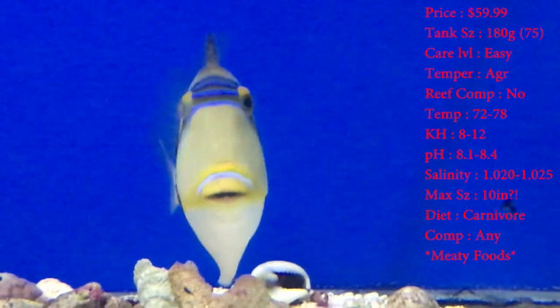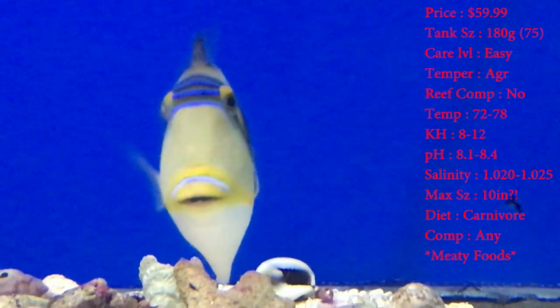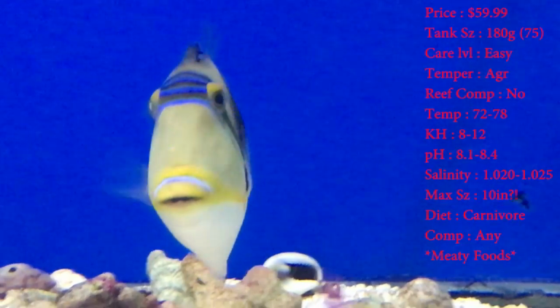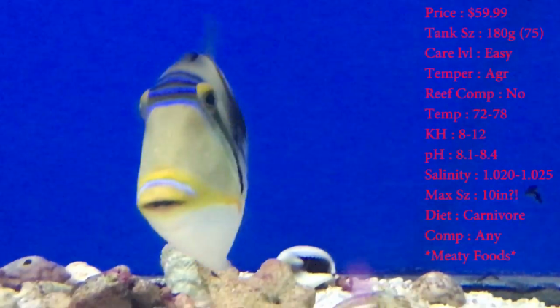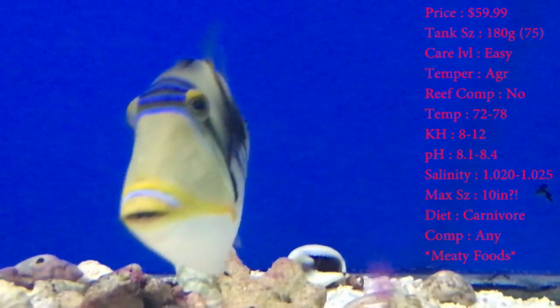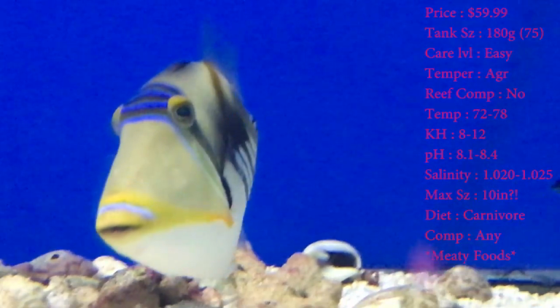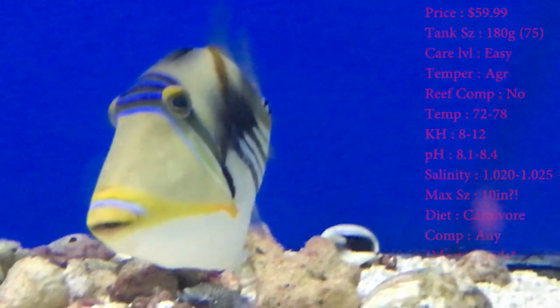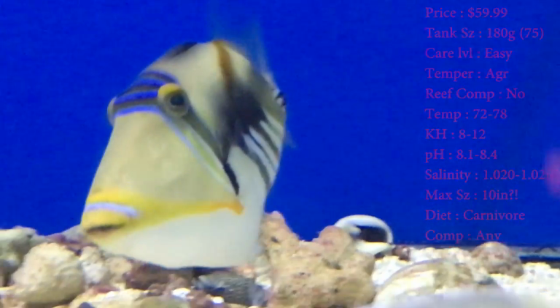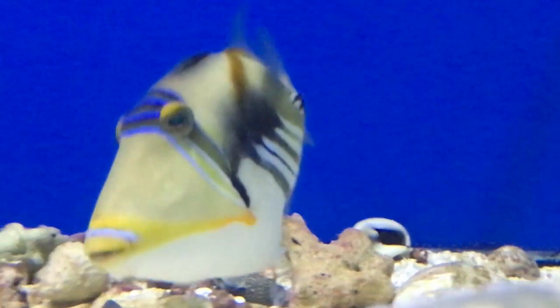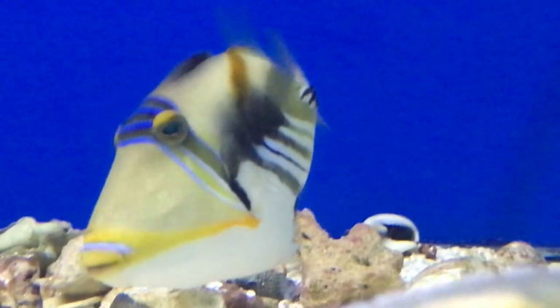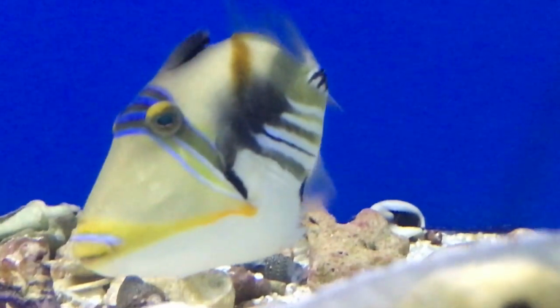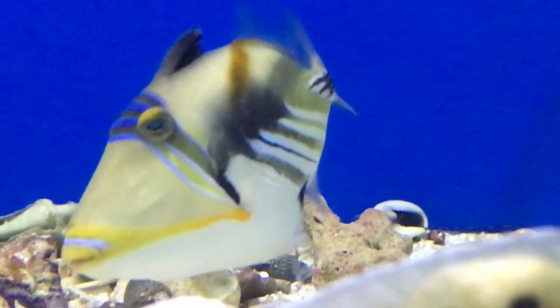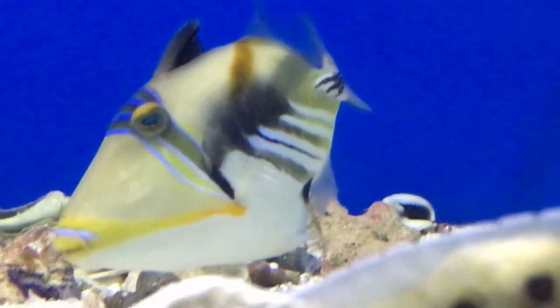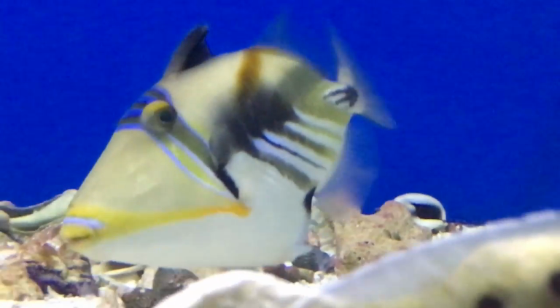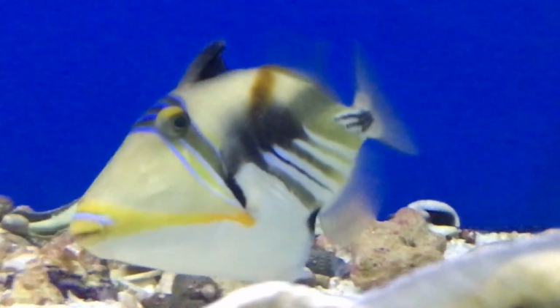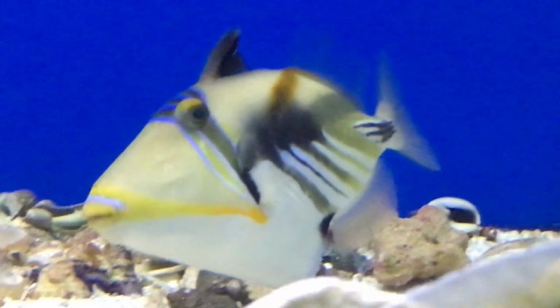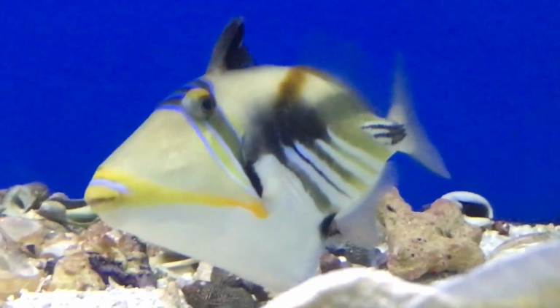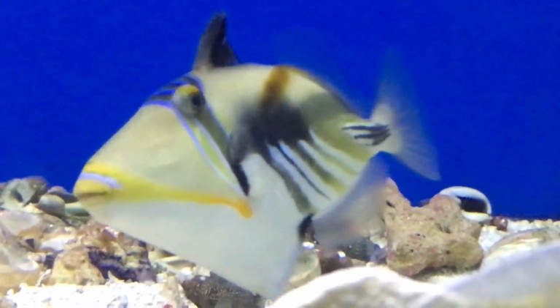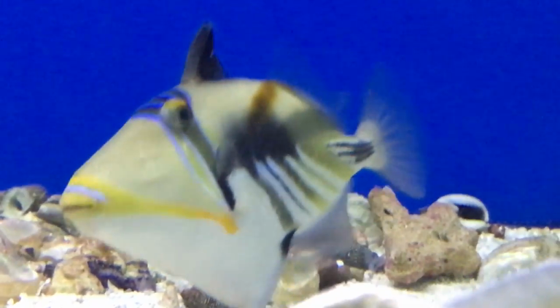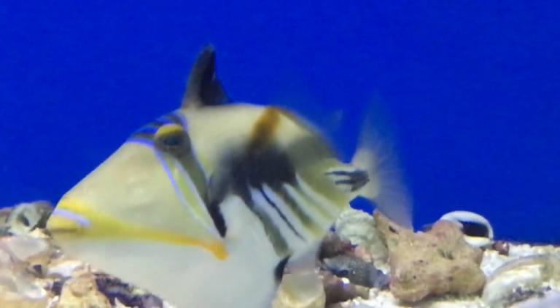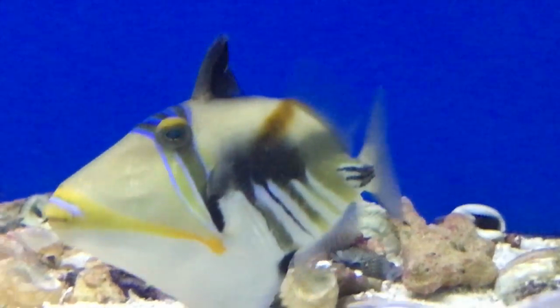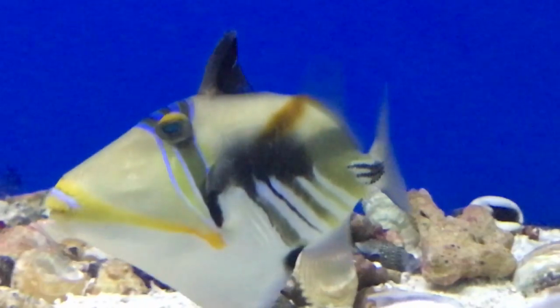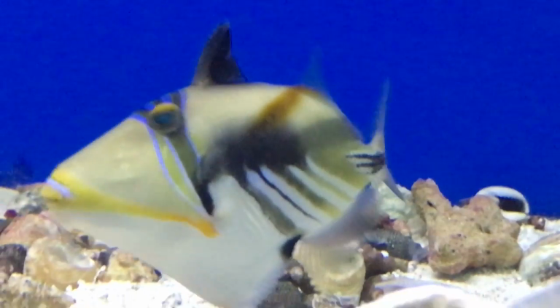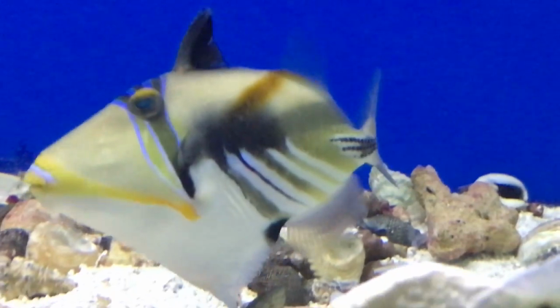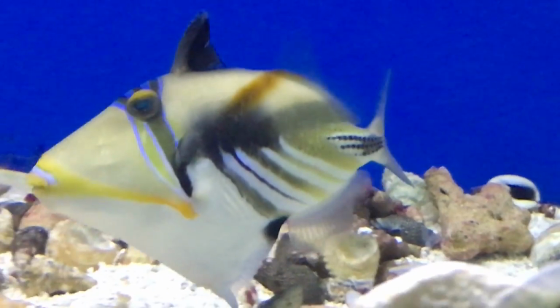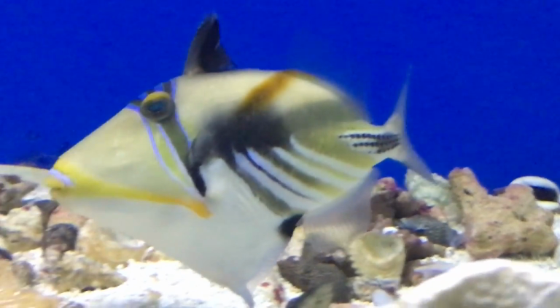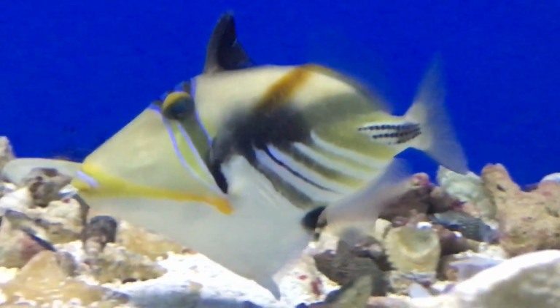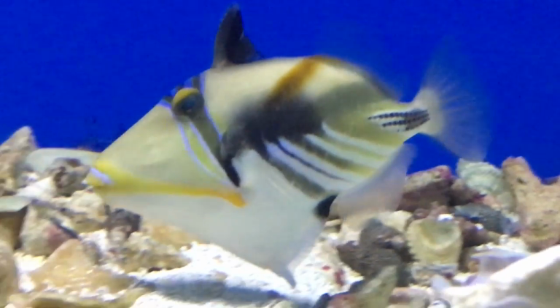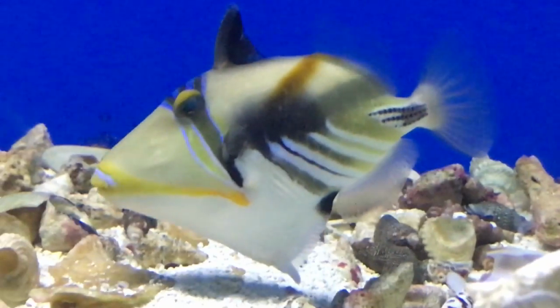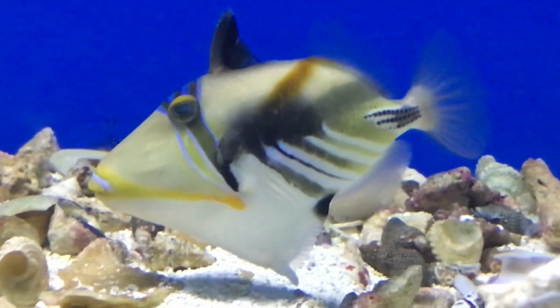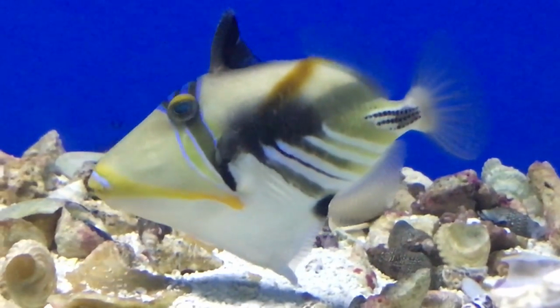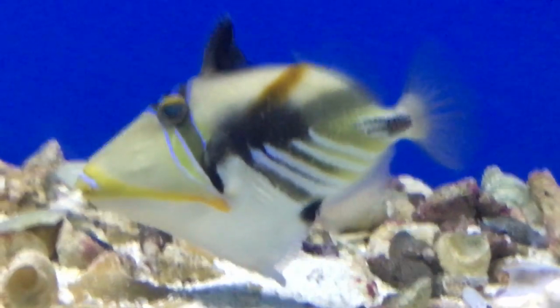Colors on them are blacks, blues, oranges, tans, and yellows. All kinds of colors on them. All kinds of stripes.